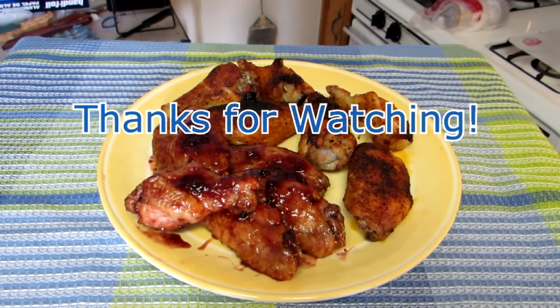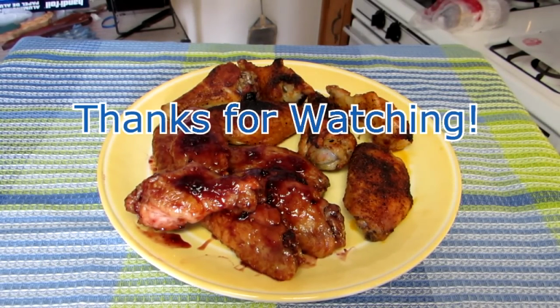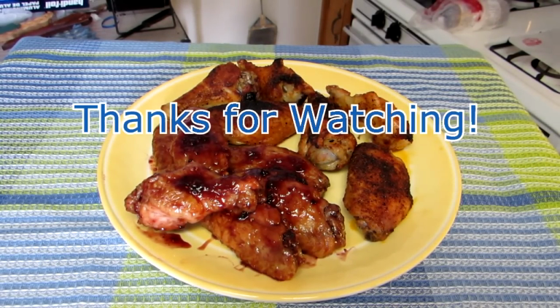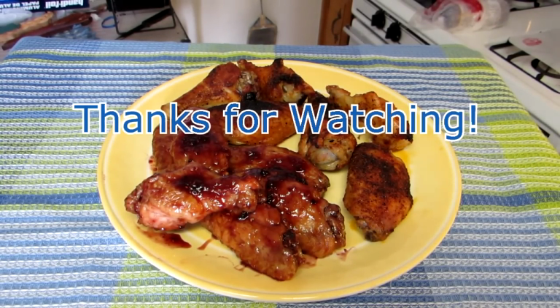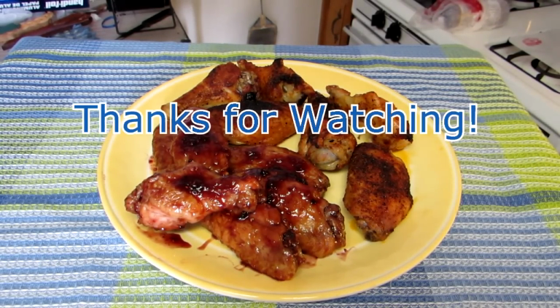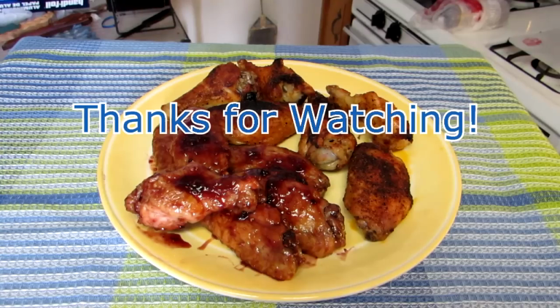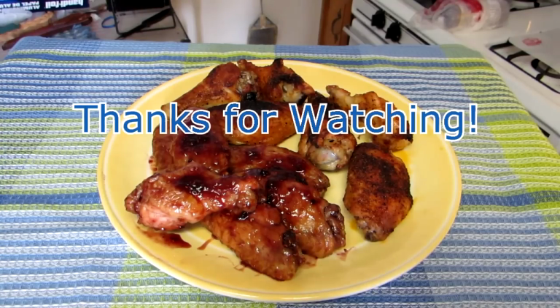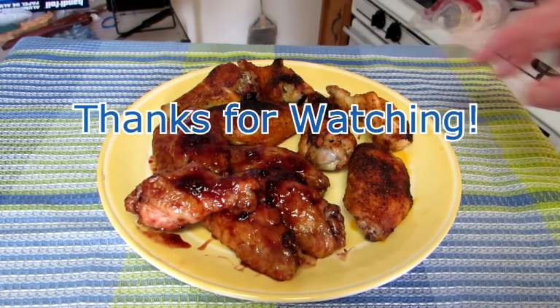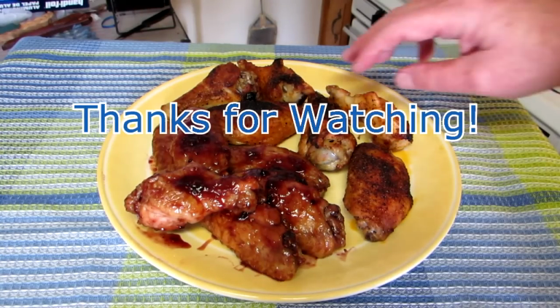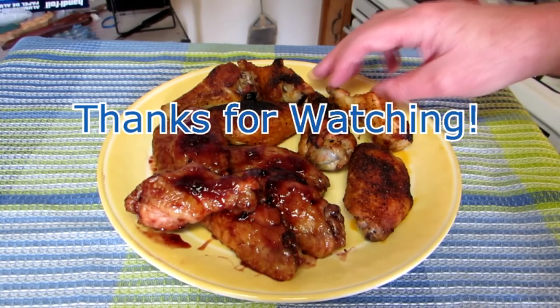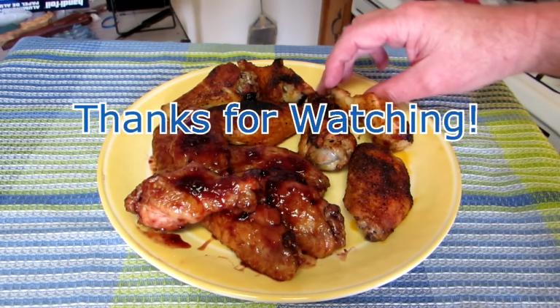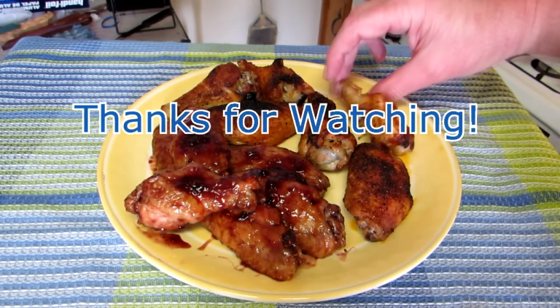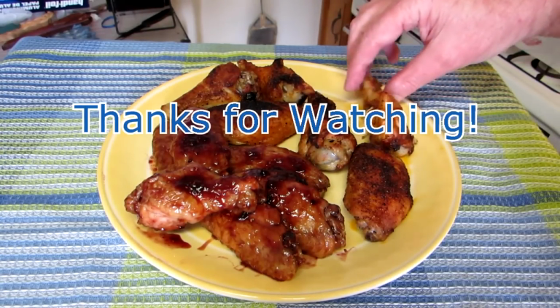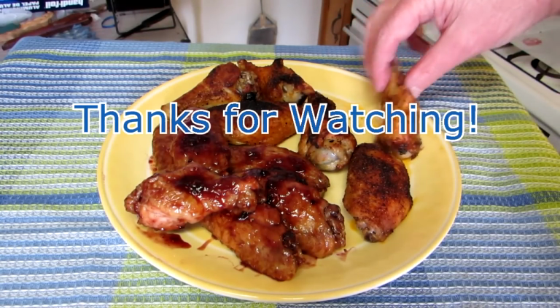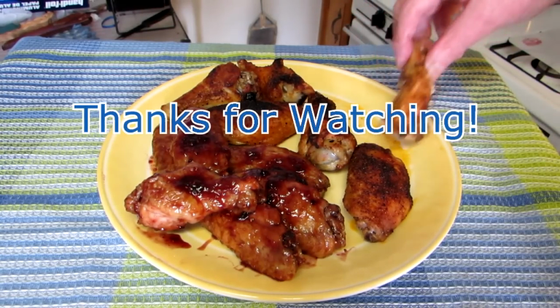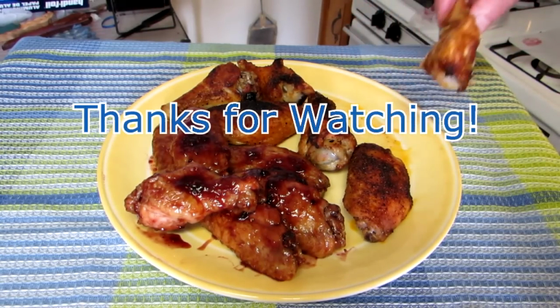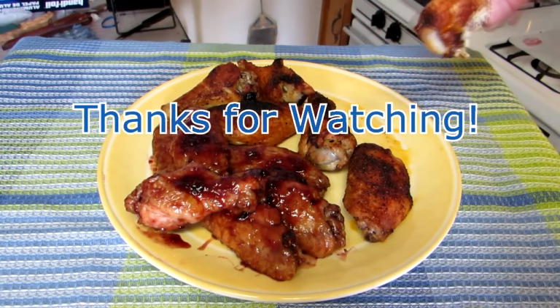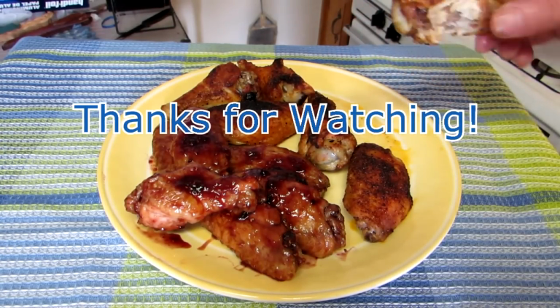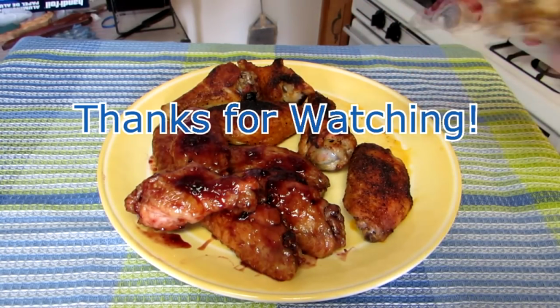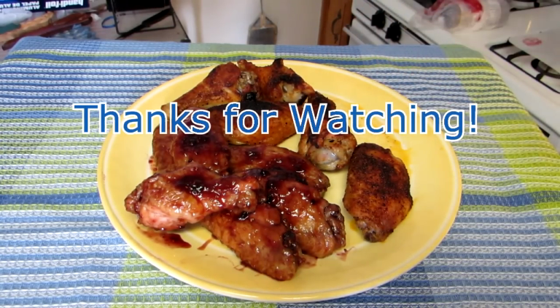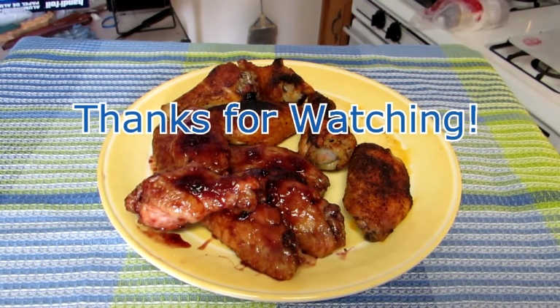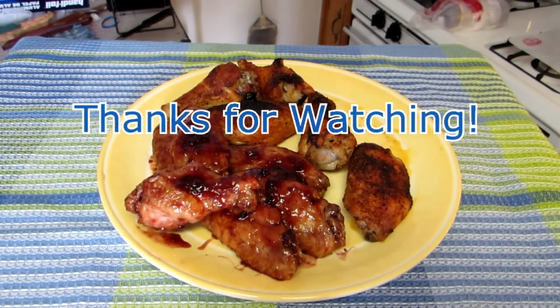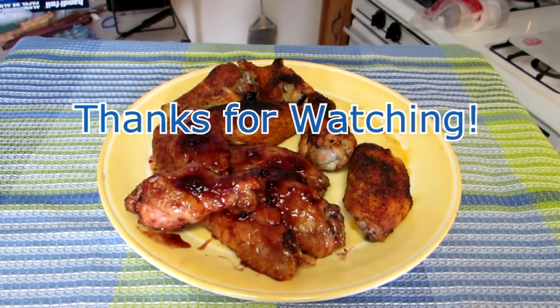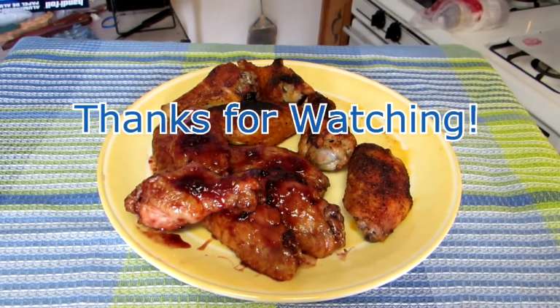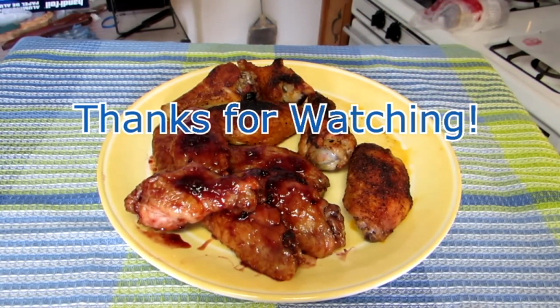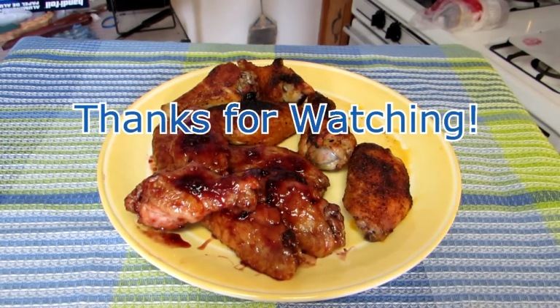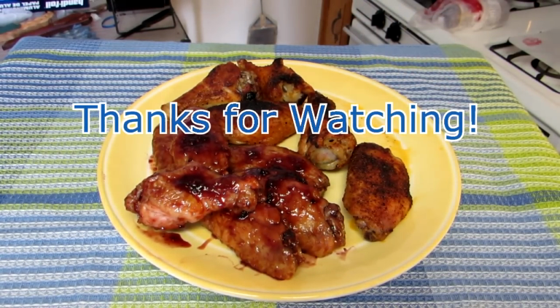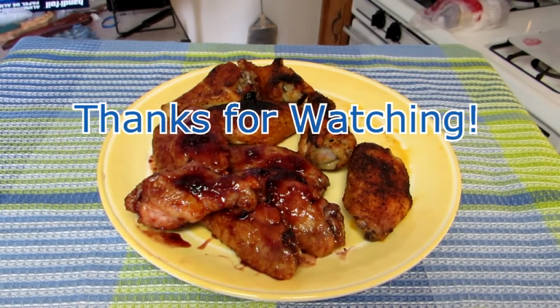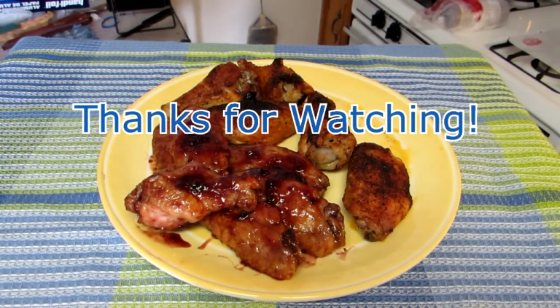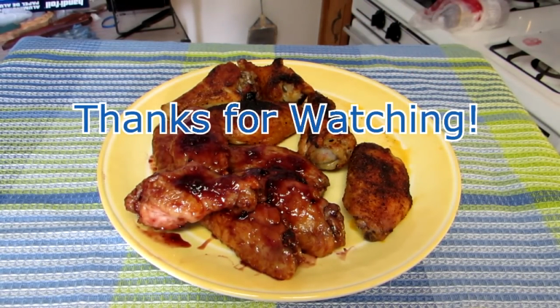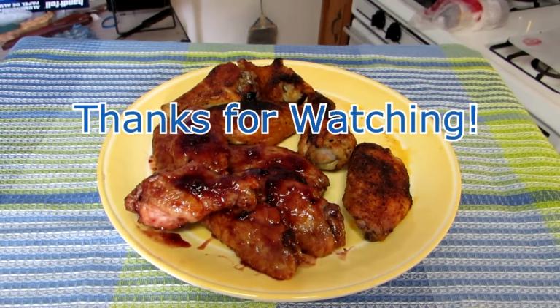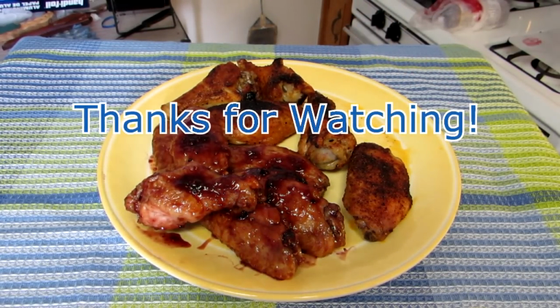So it's time for me to eat. Thanks for watching you guys and I'll talk to you next time.